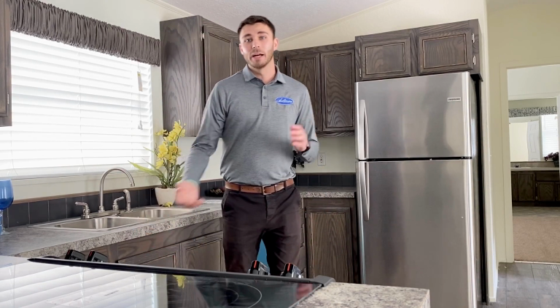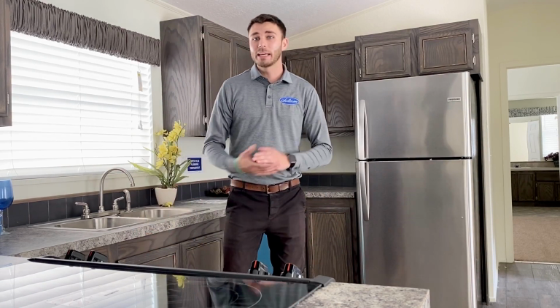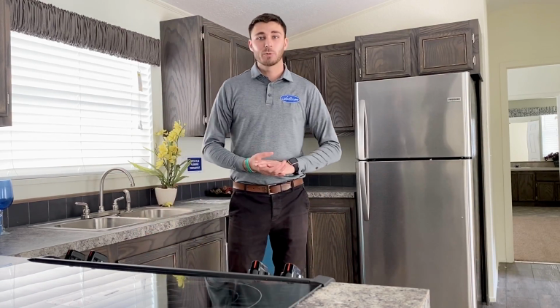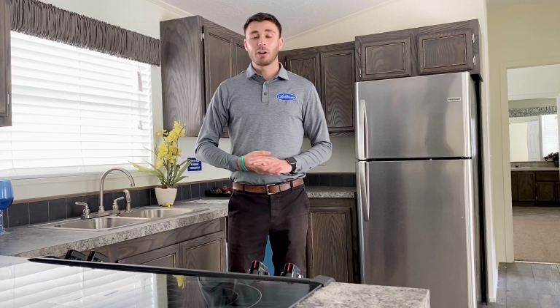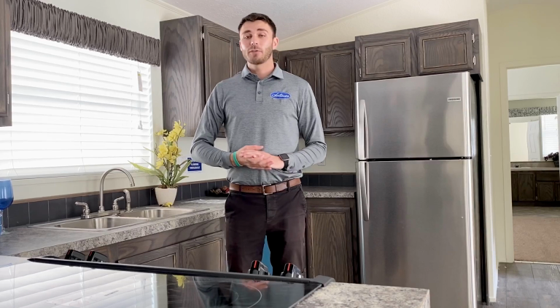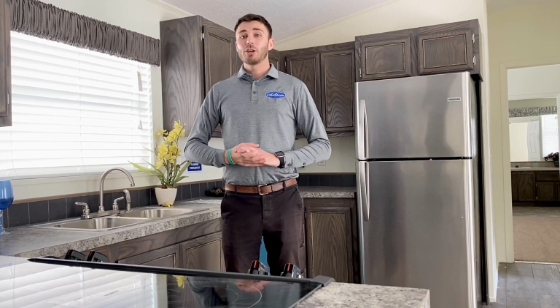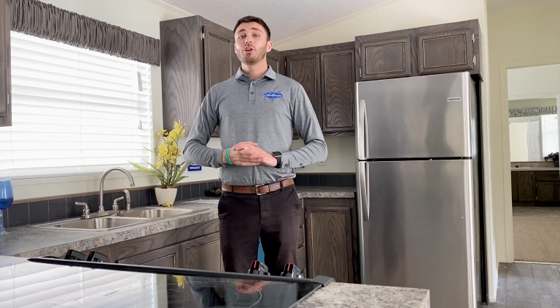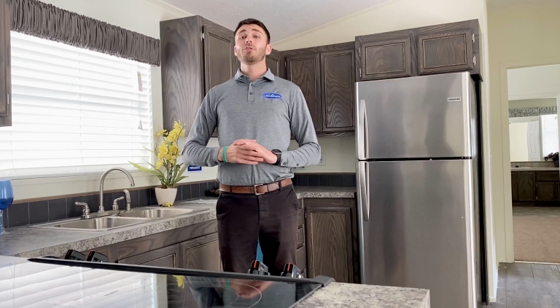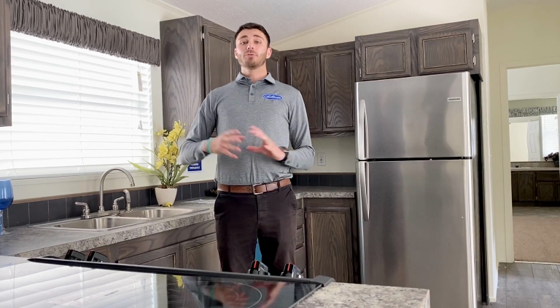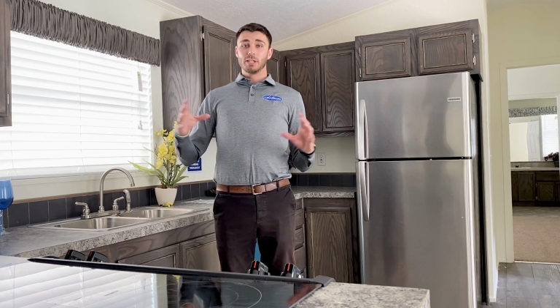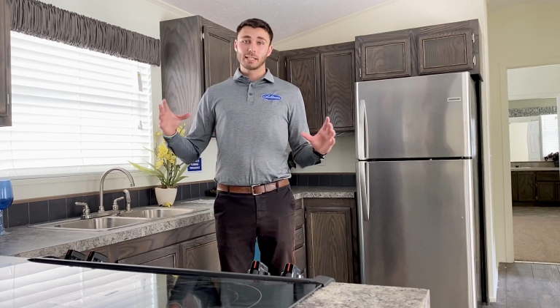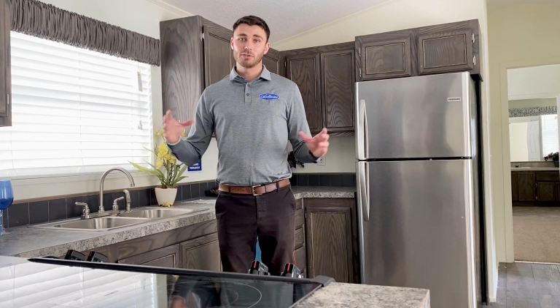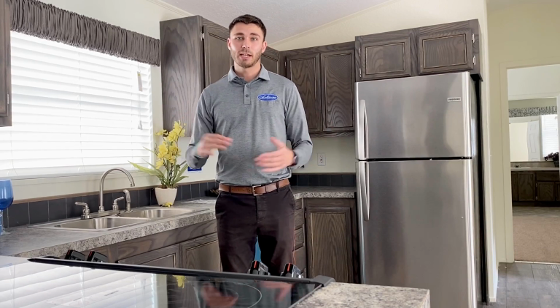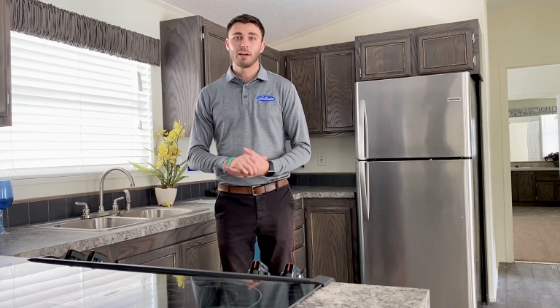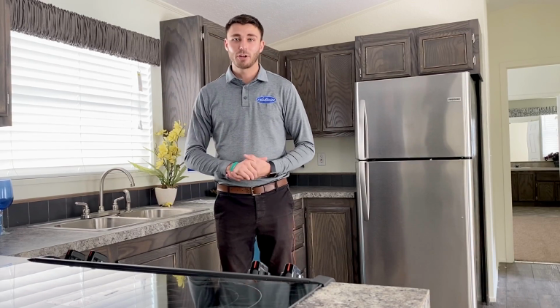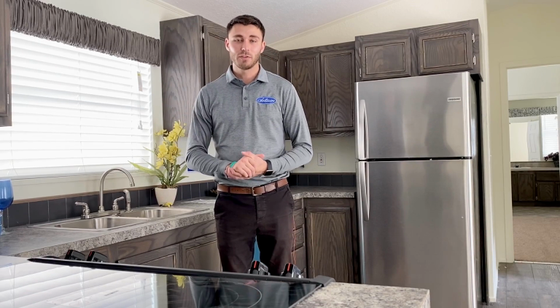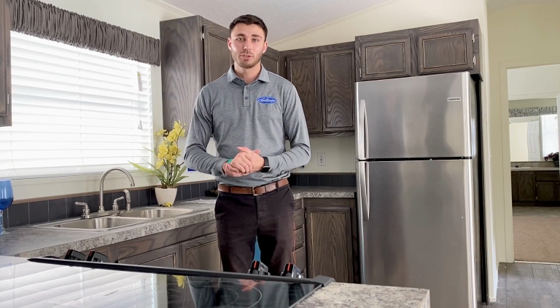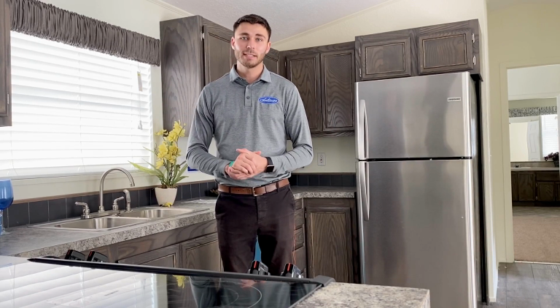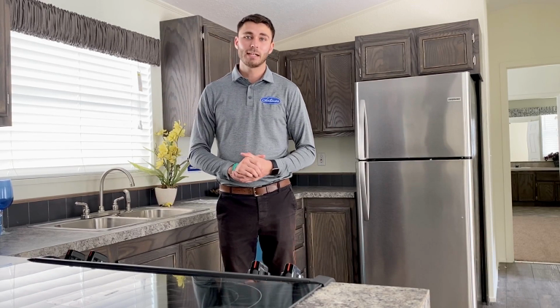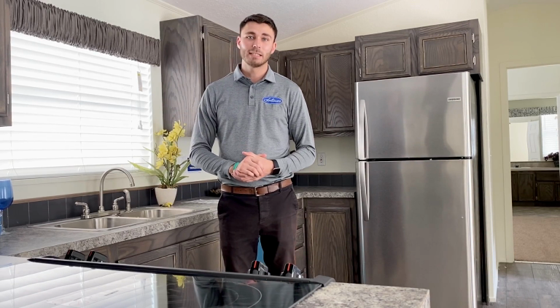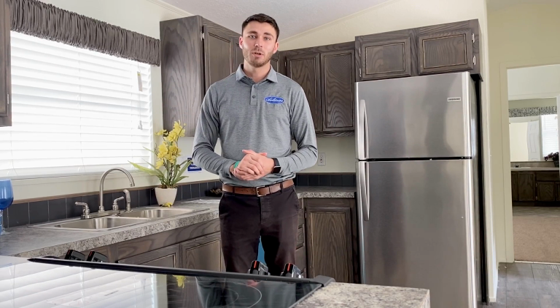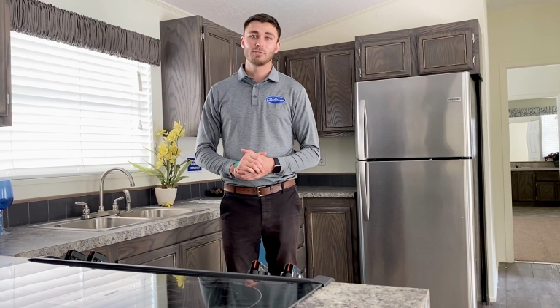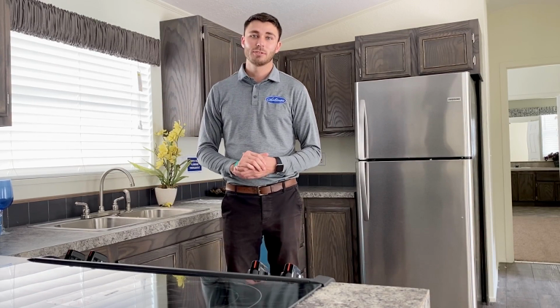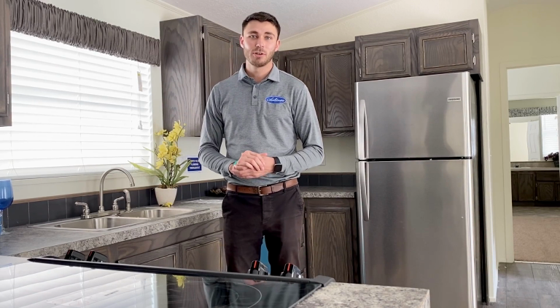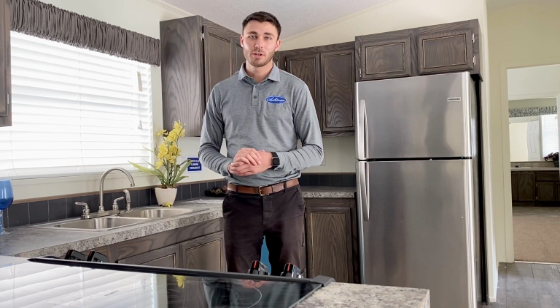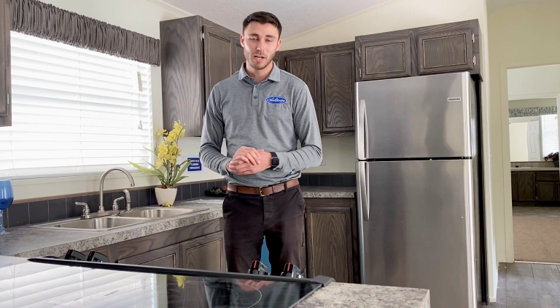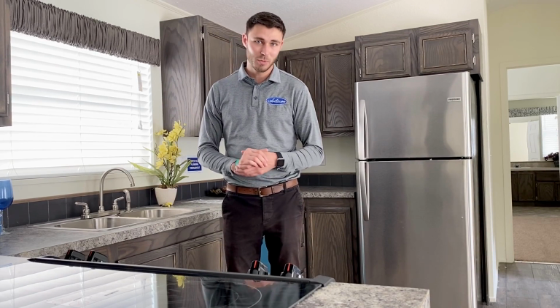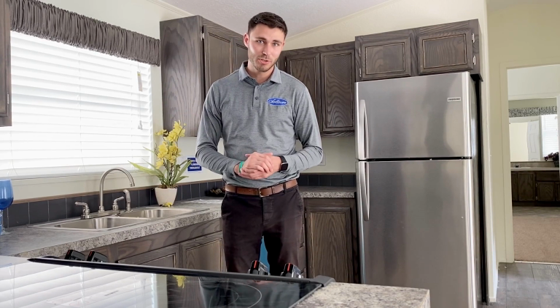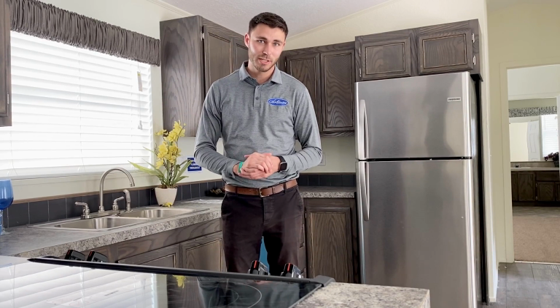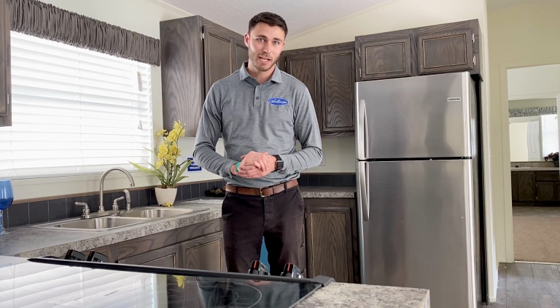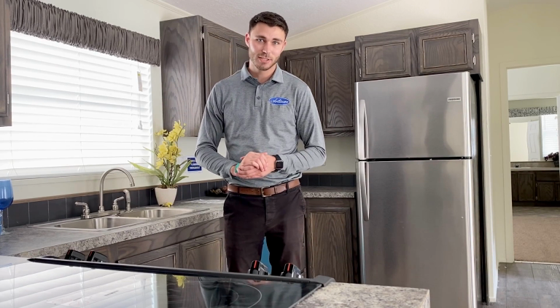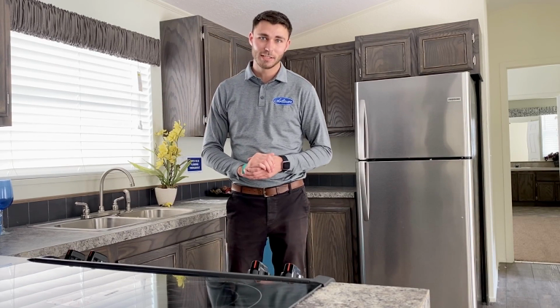We're offering huge discounts right now for all of our 2019 models. So come by the model center and ask for Tyler.